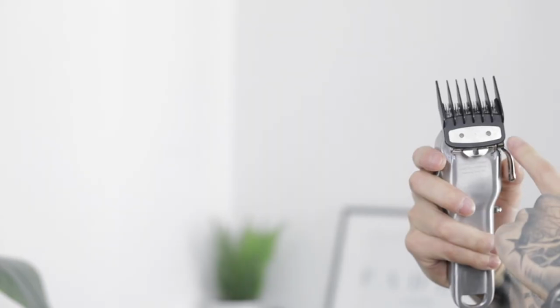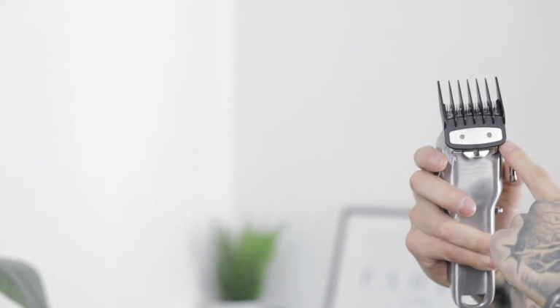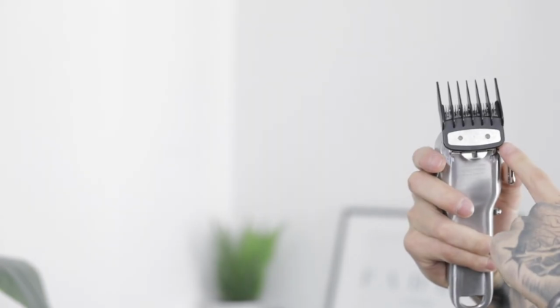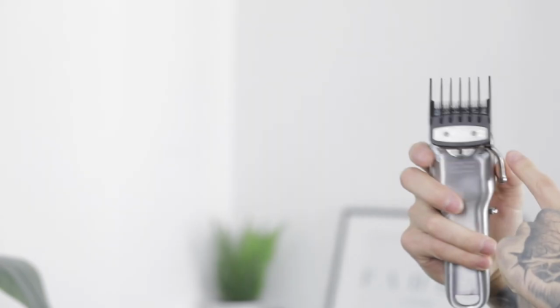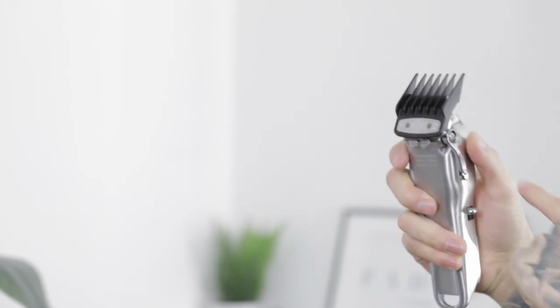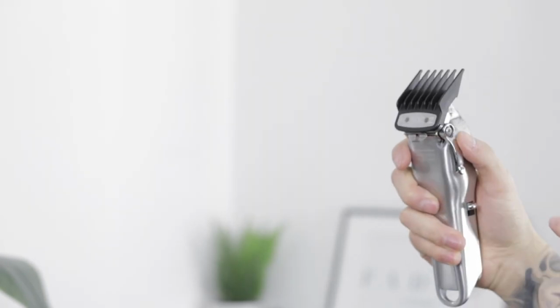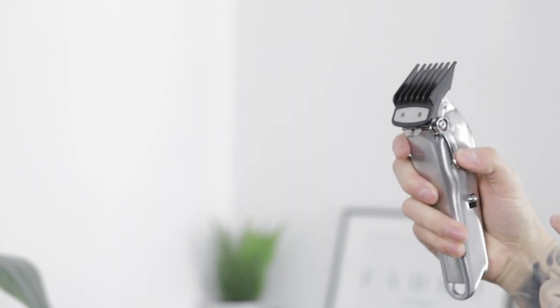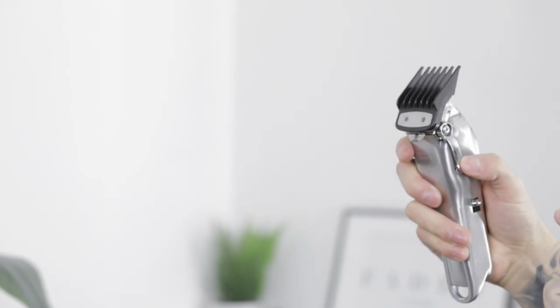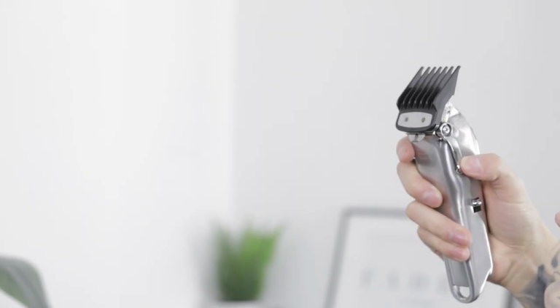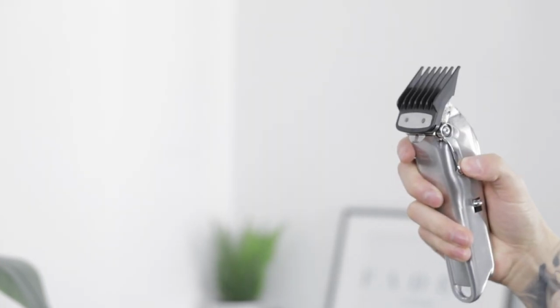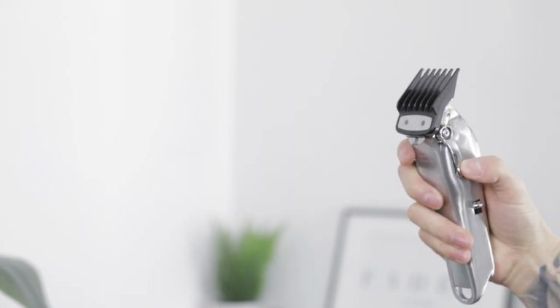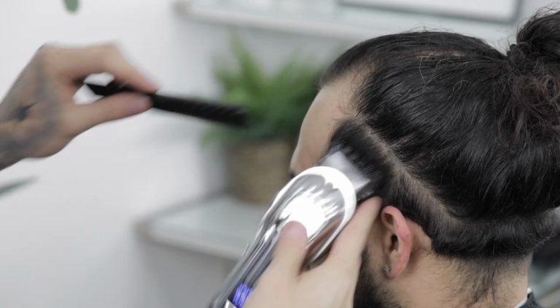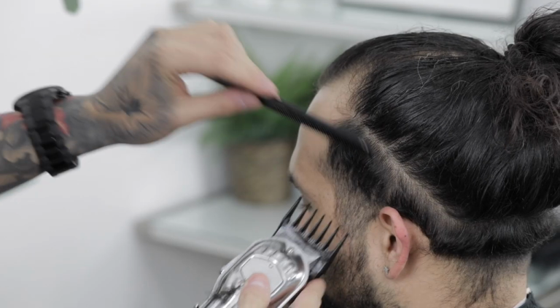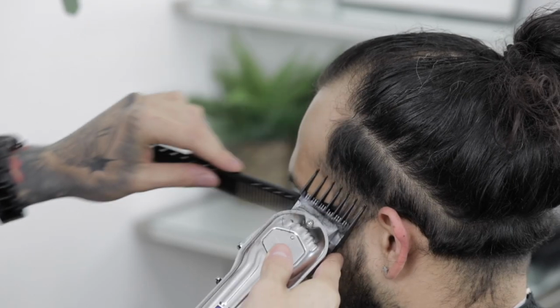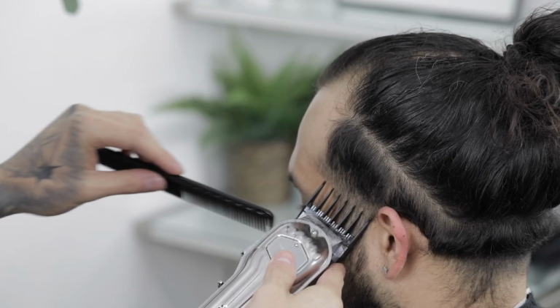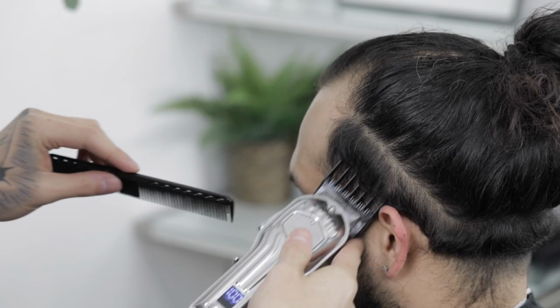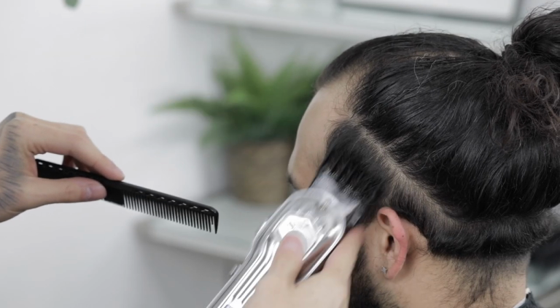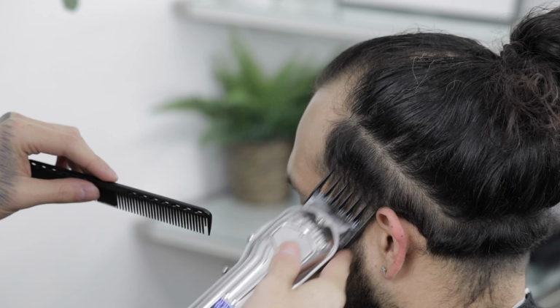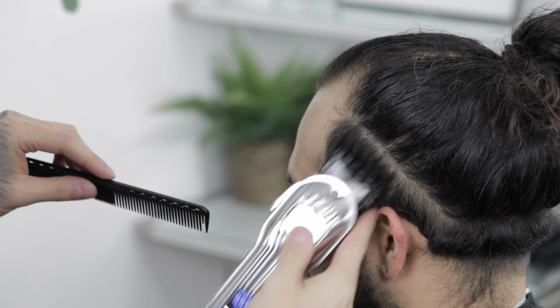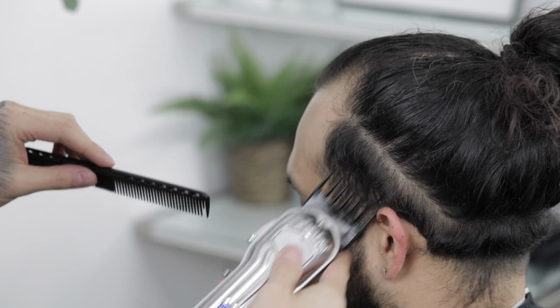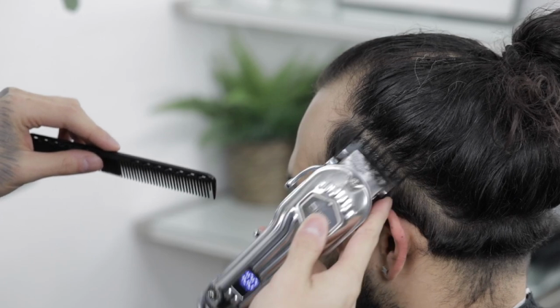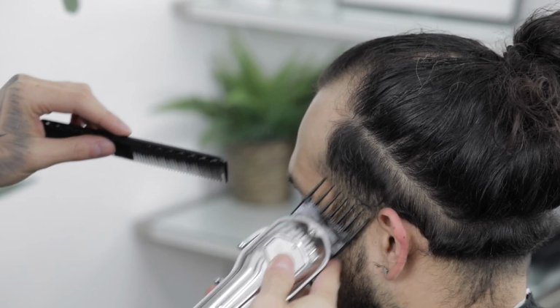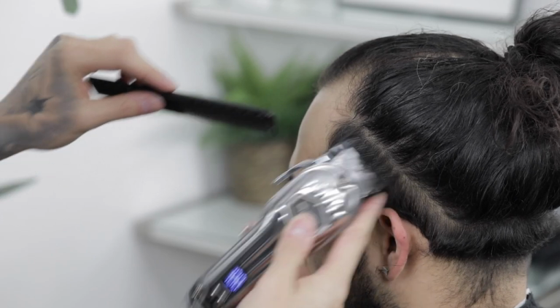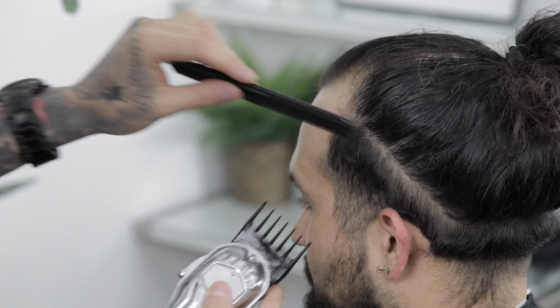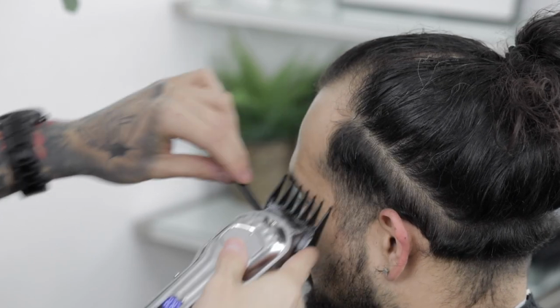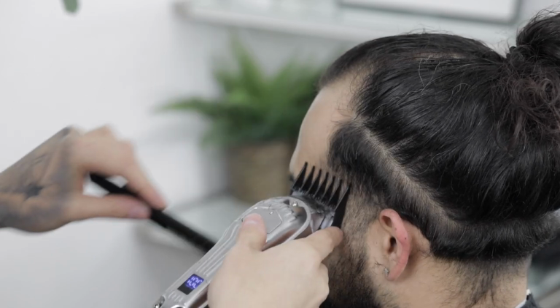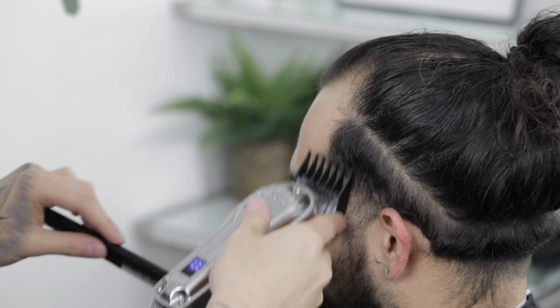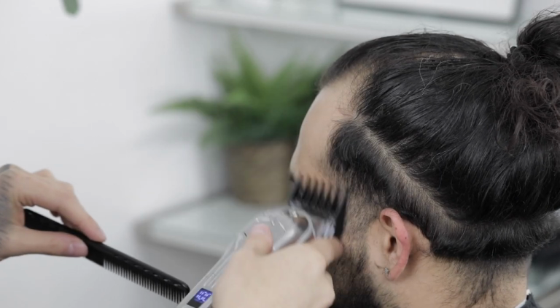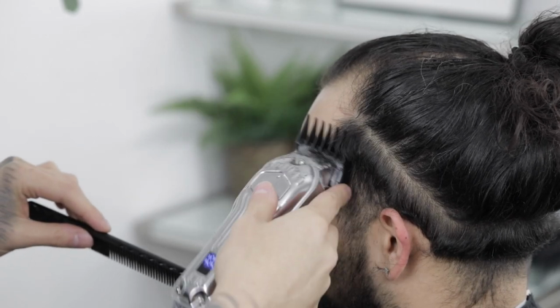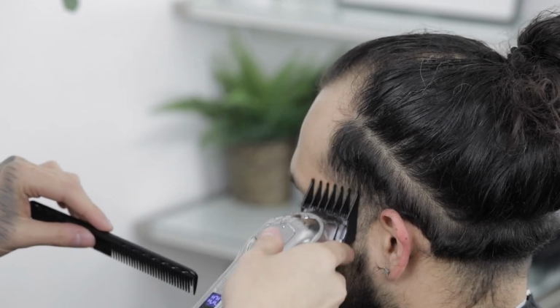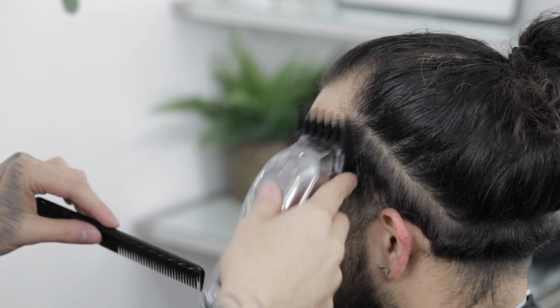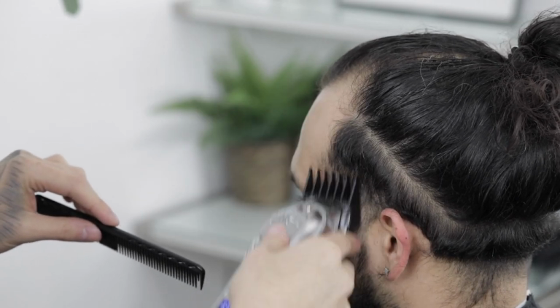Next, with the two guard open, I'll come in and quickly take away all the hair underneath the parting.